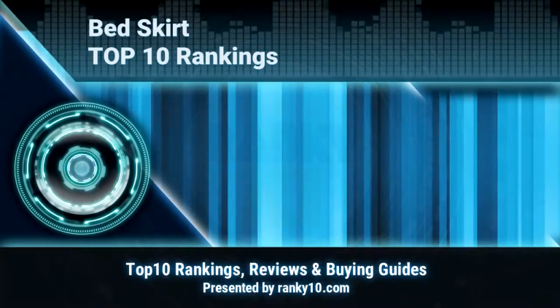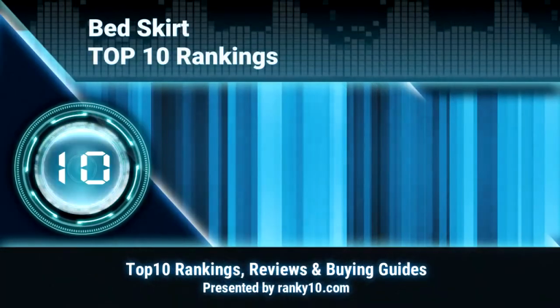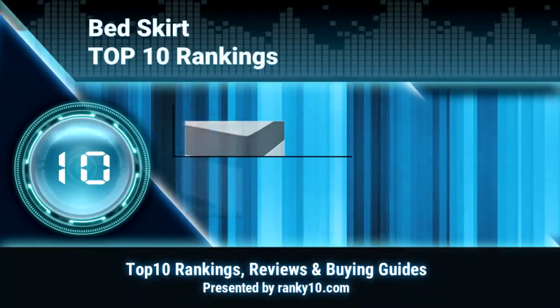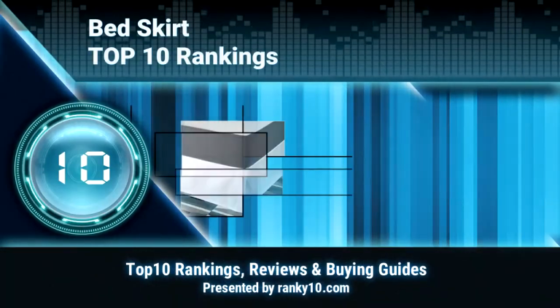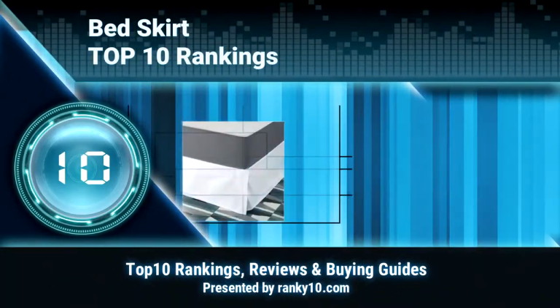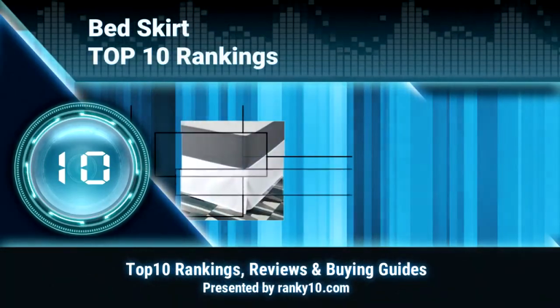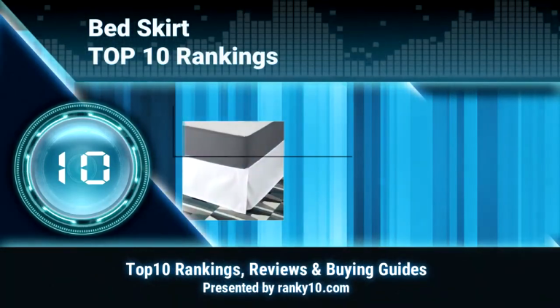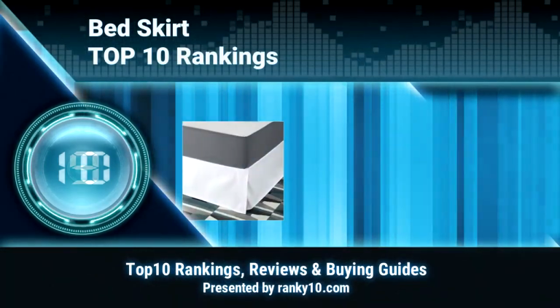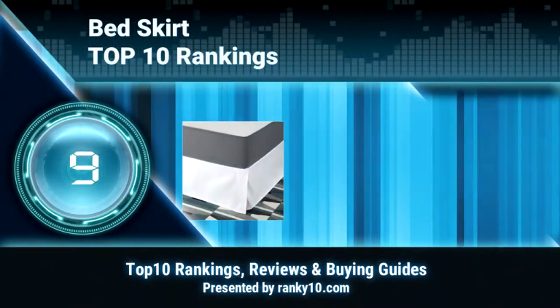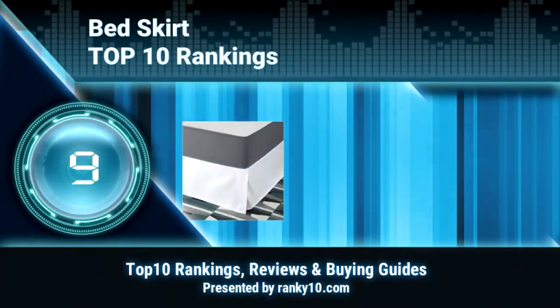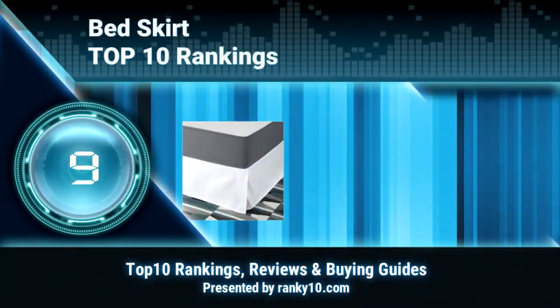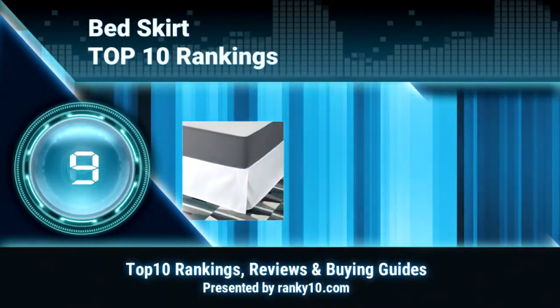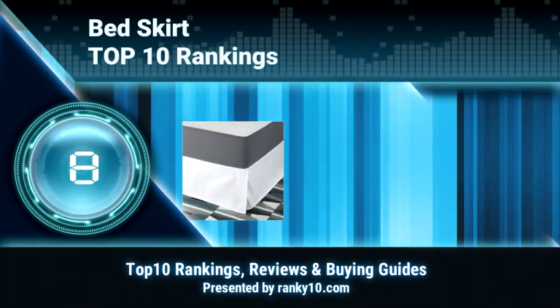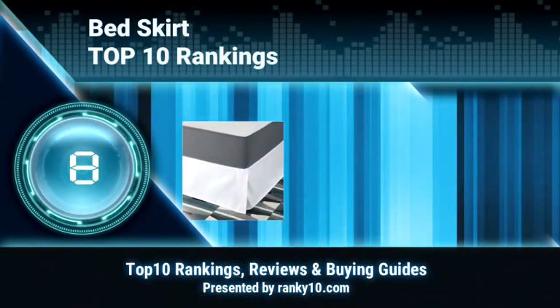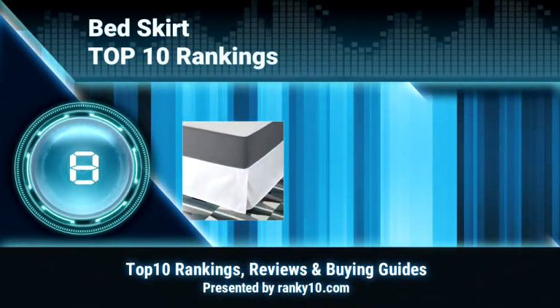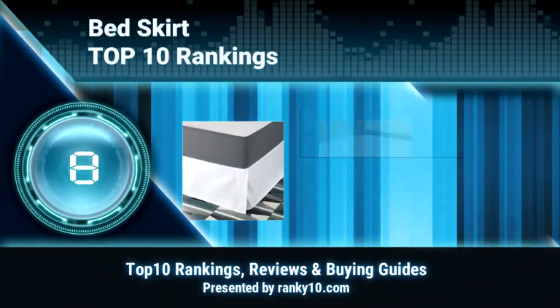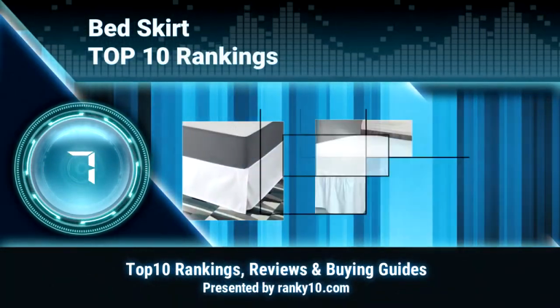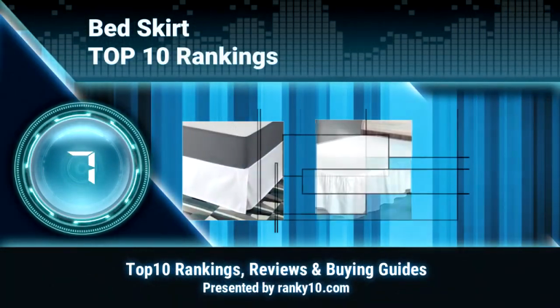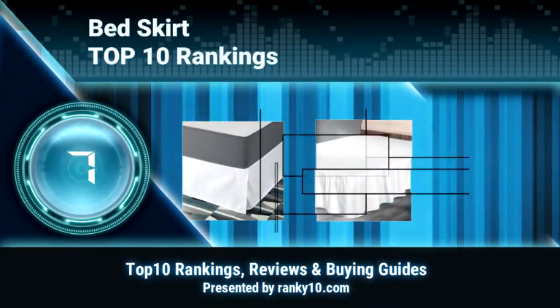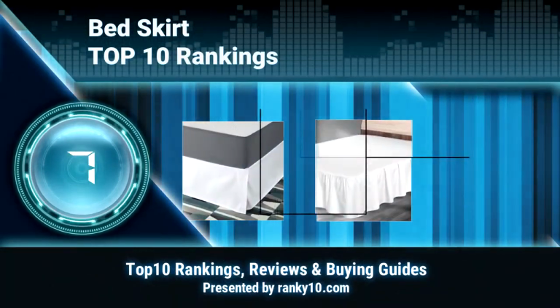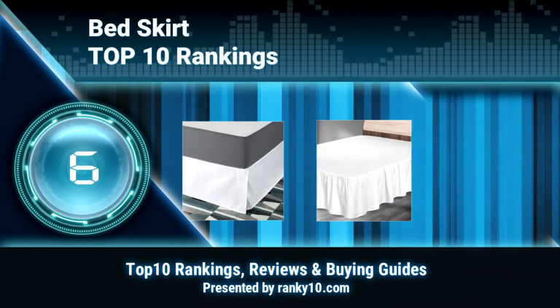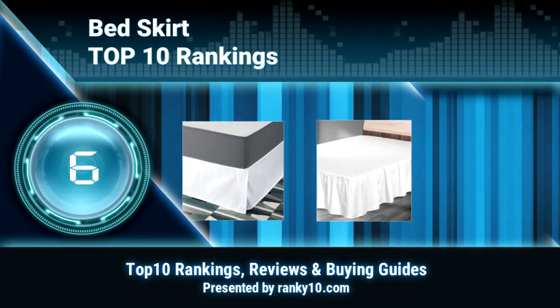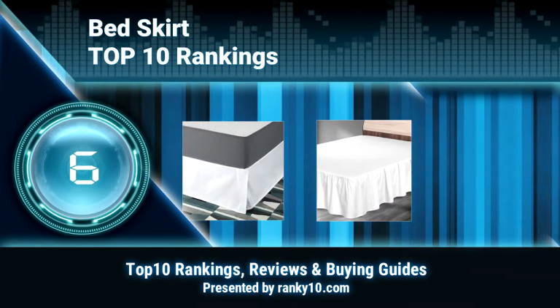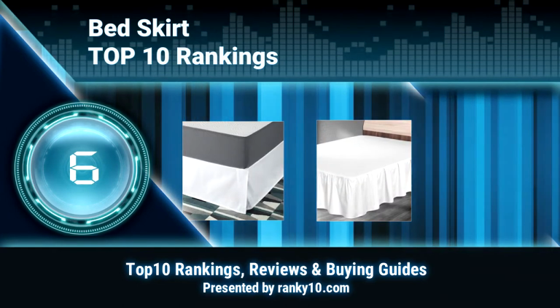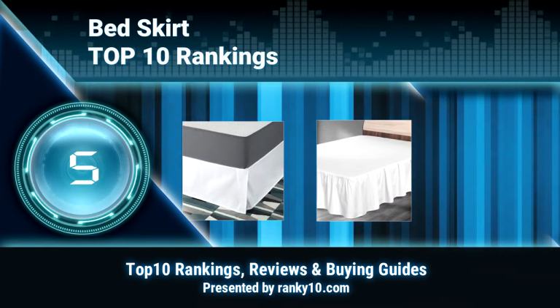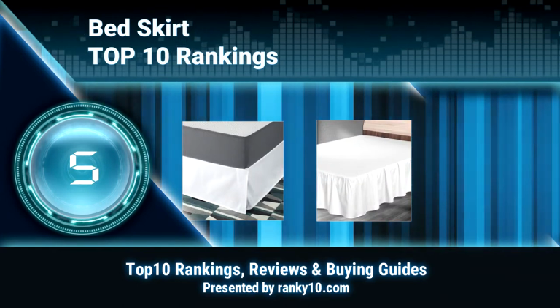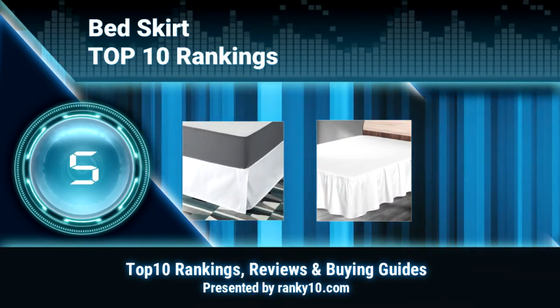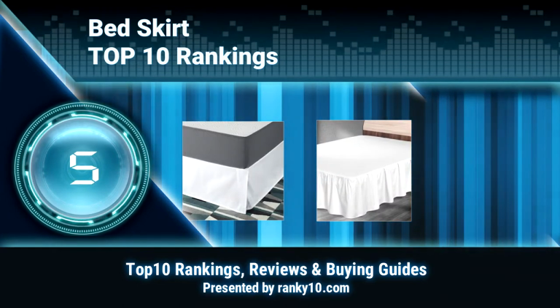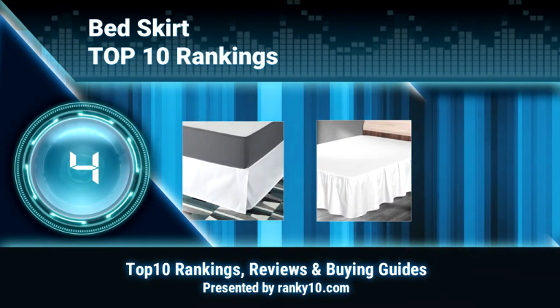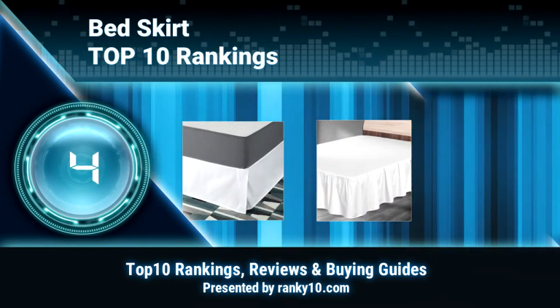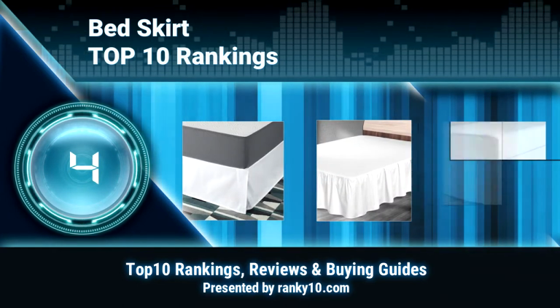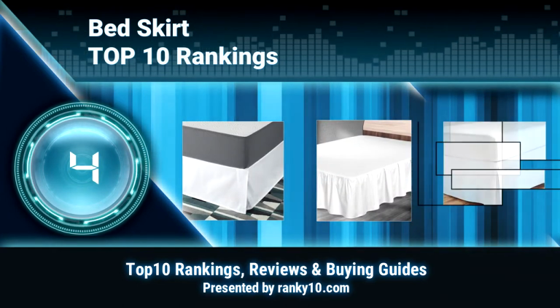Welcome to Ranking 10 Video Rankings. We announce the top 10 rankings of bedskirts. Let's get started.